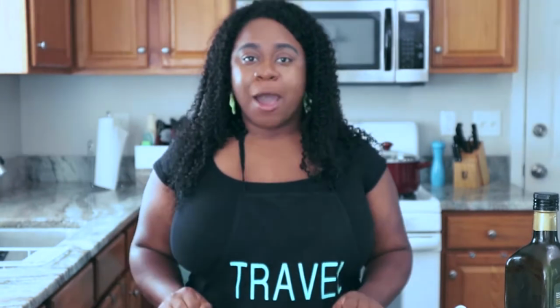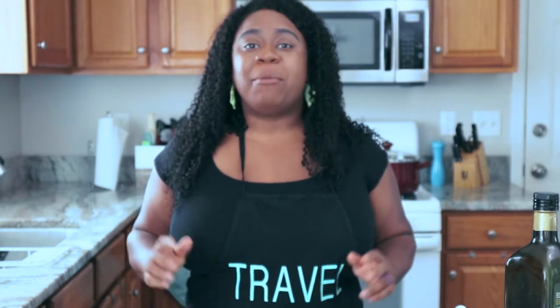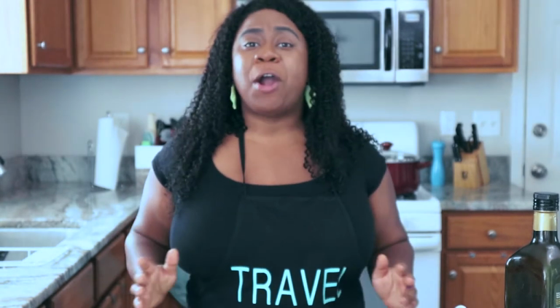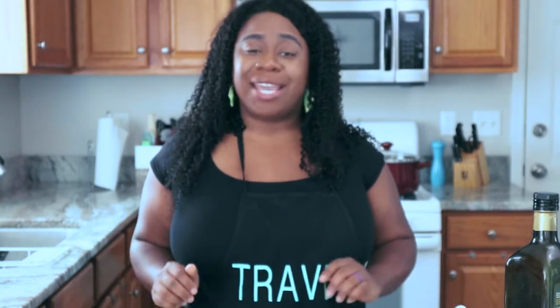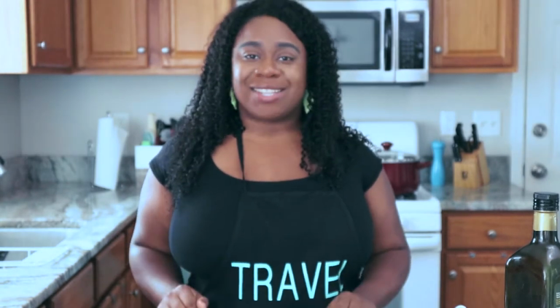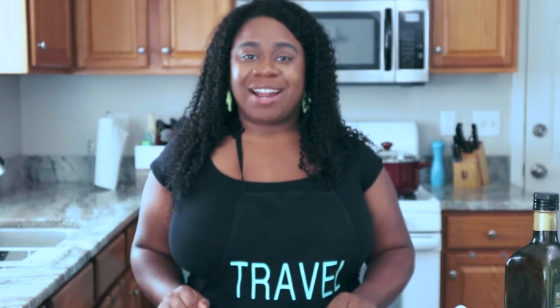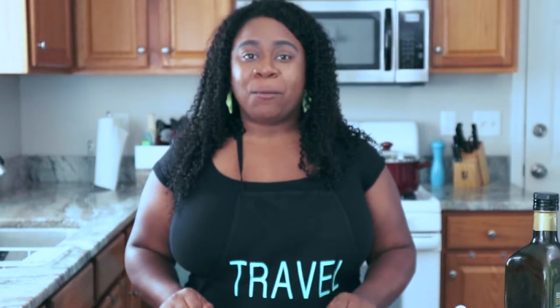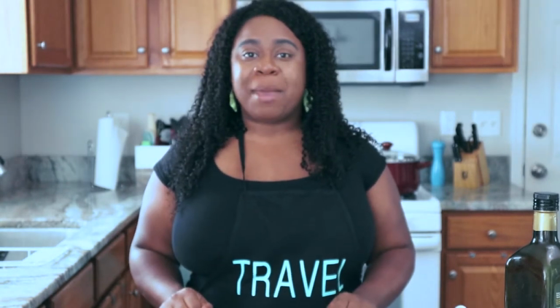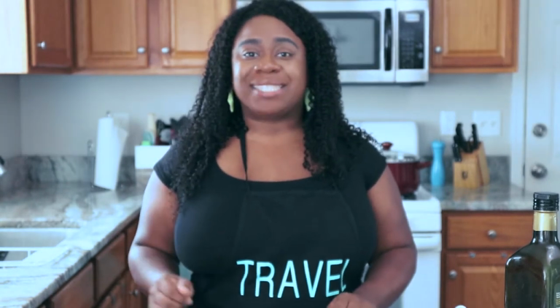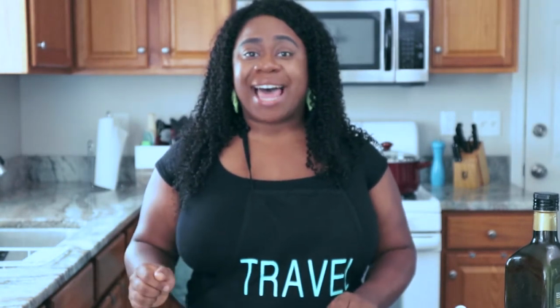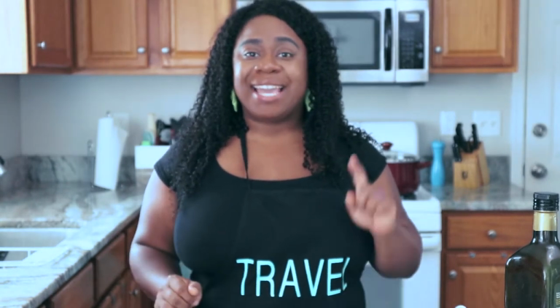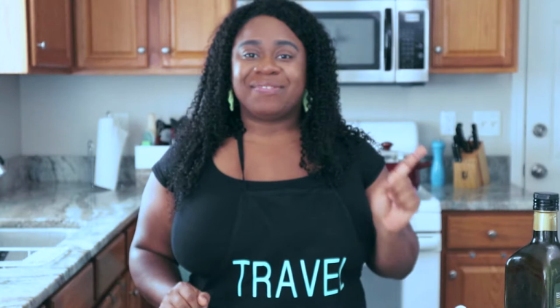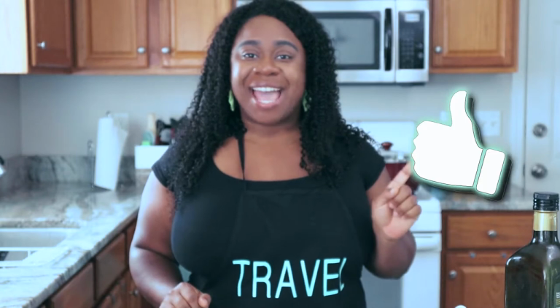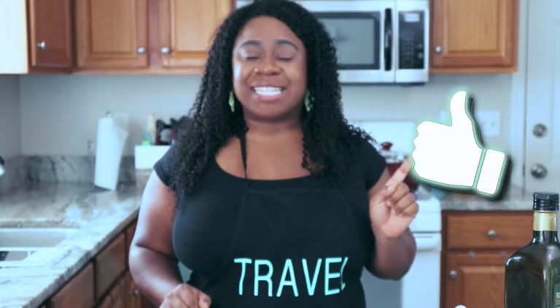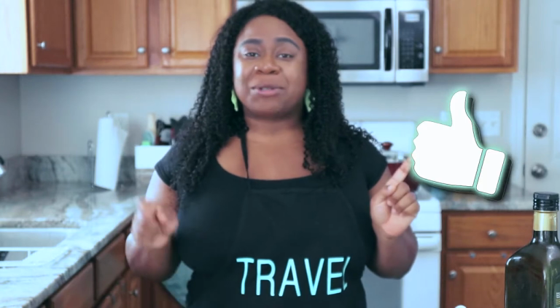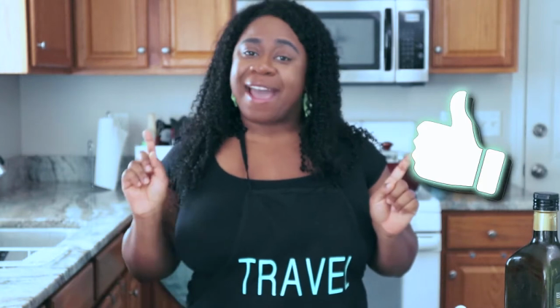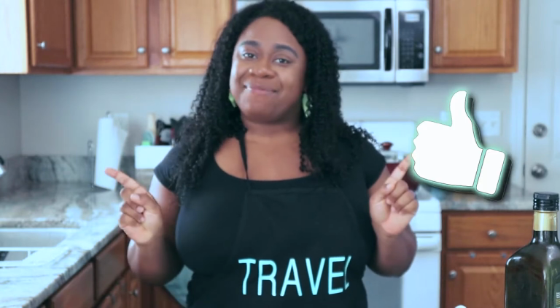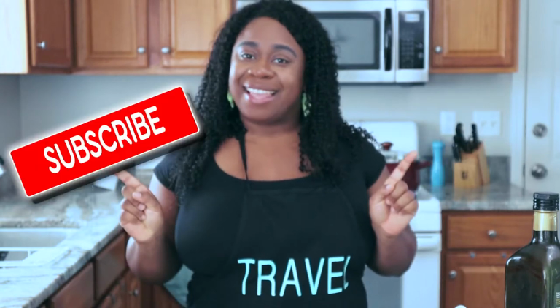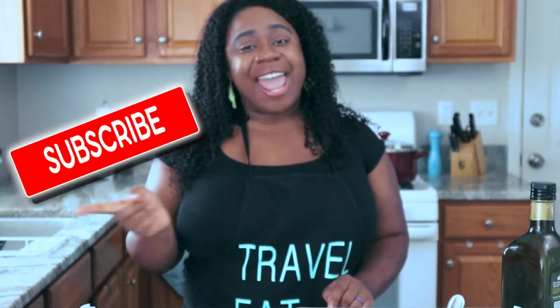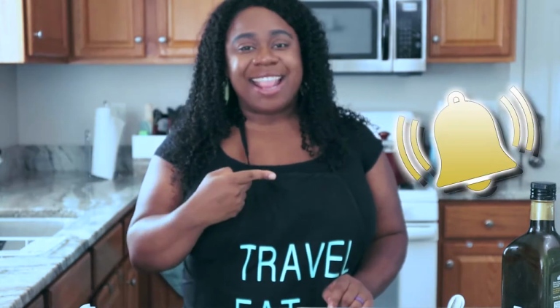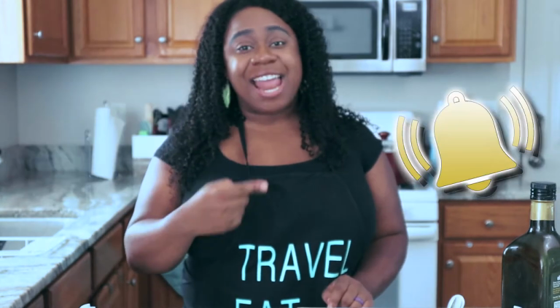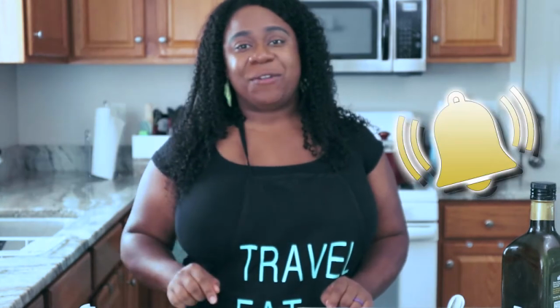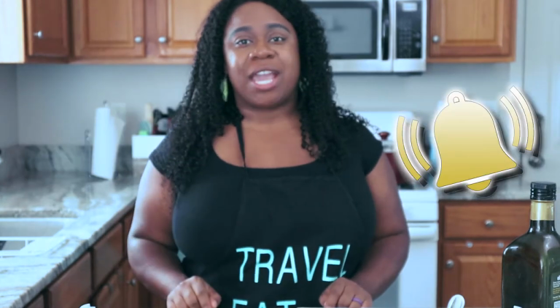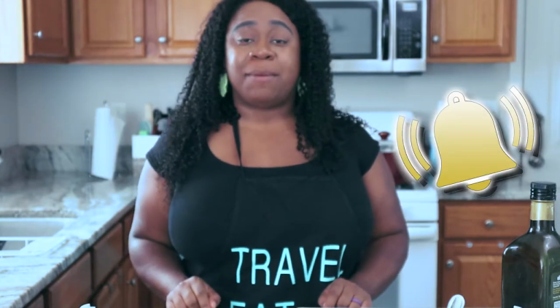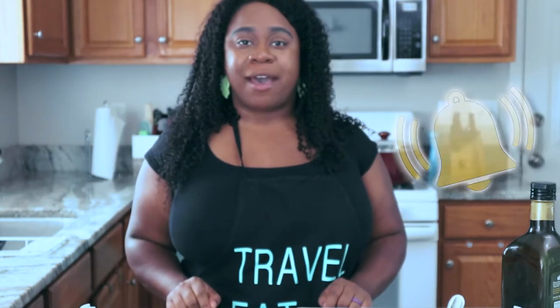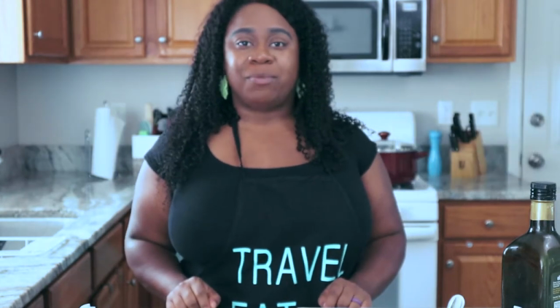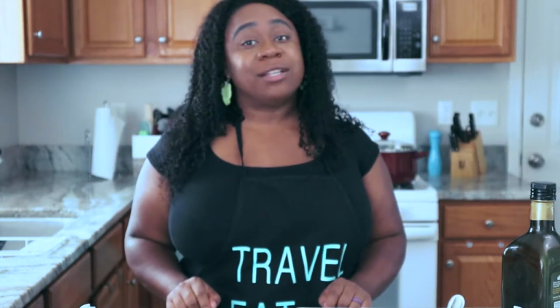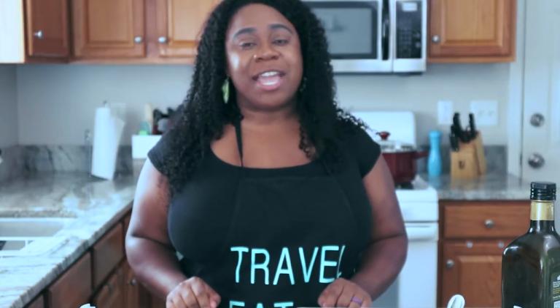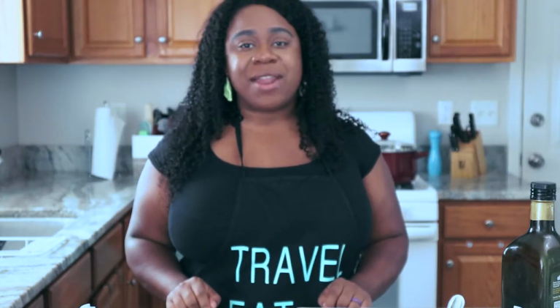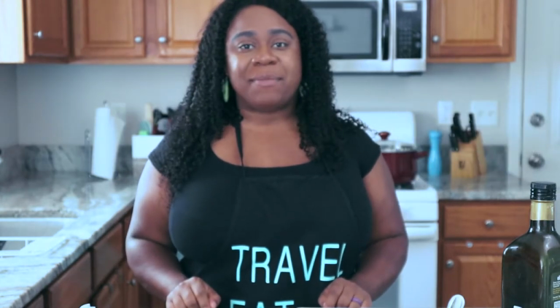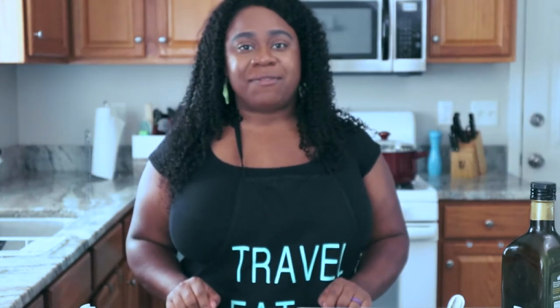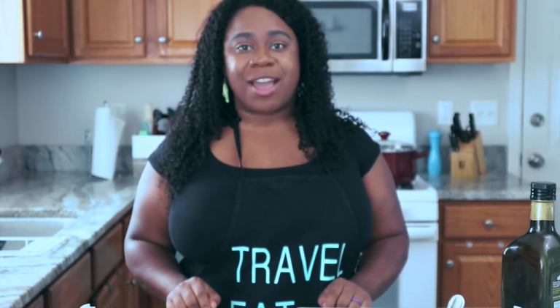But before we get started, remember to like, subscribe, and hit that notification bell so that you never miss a video.